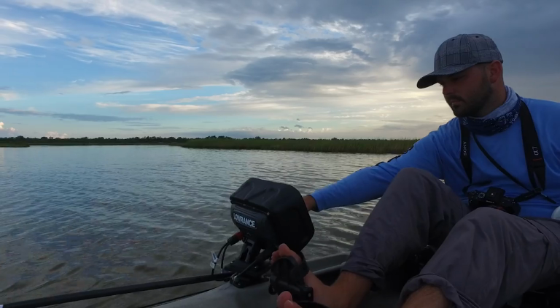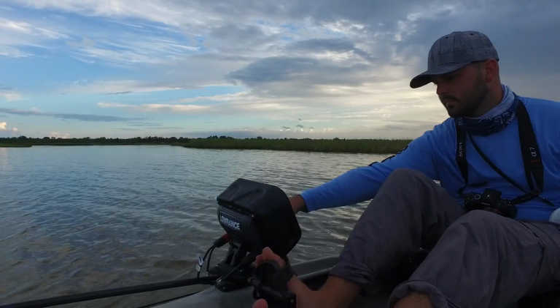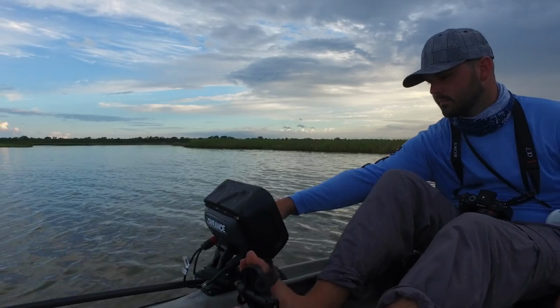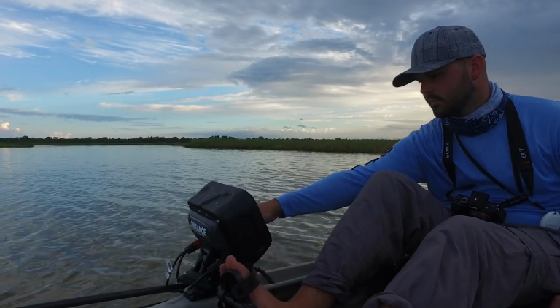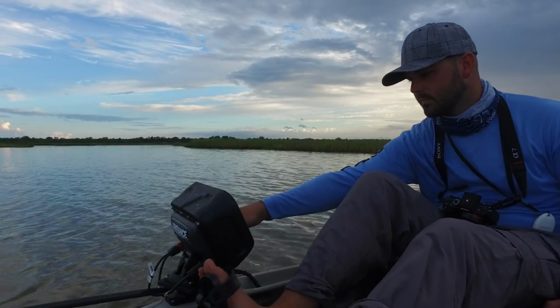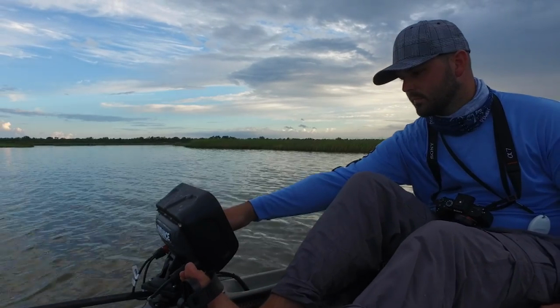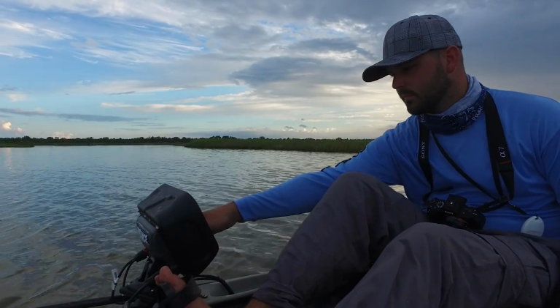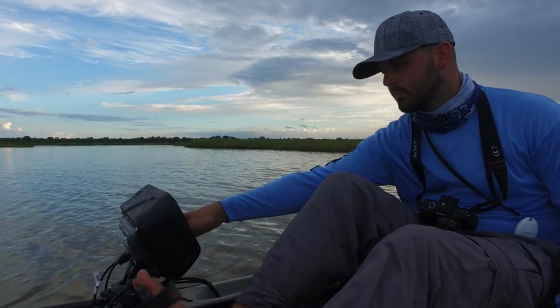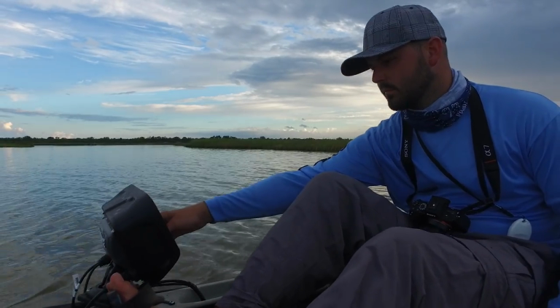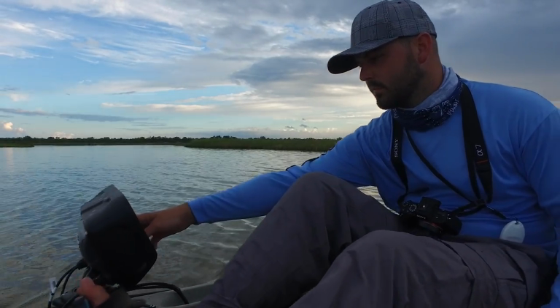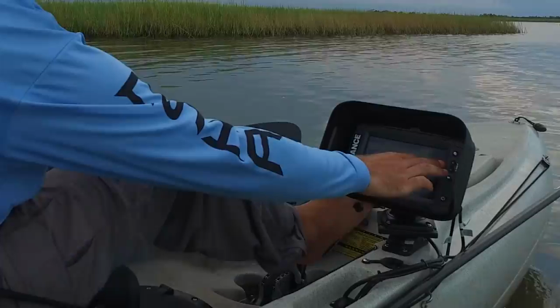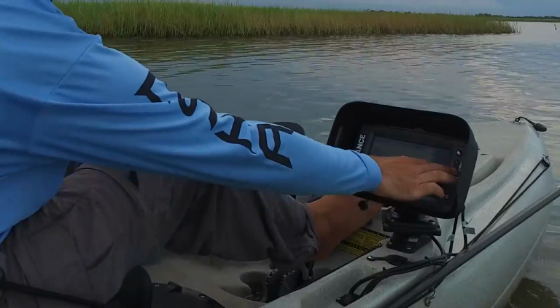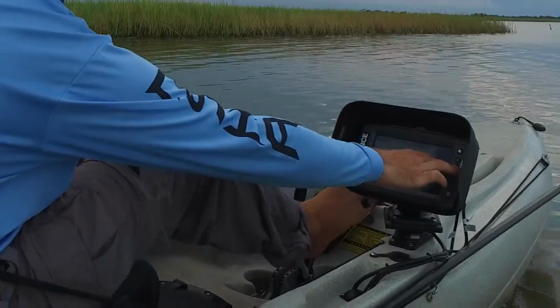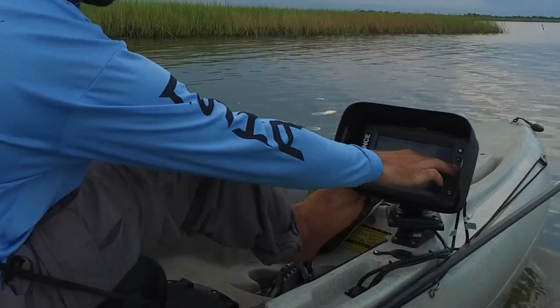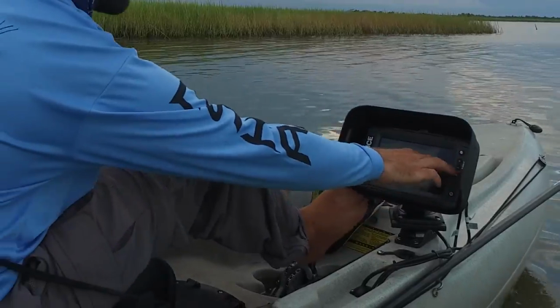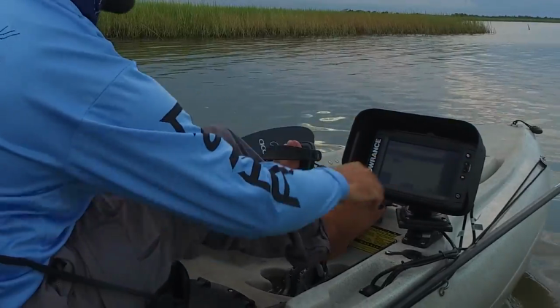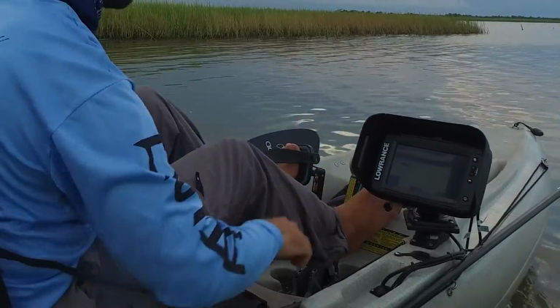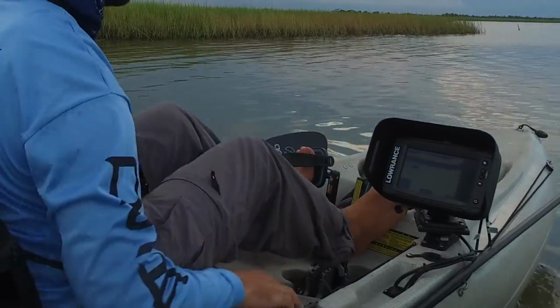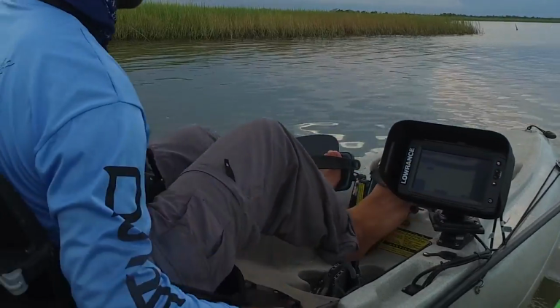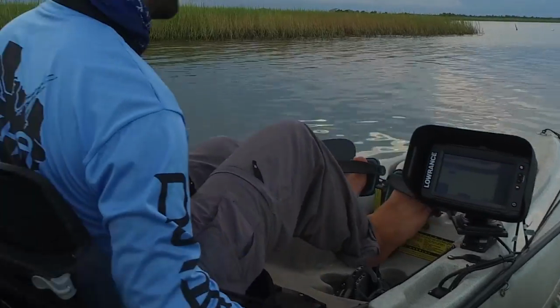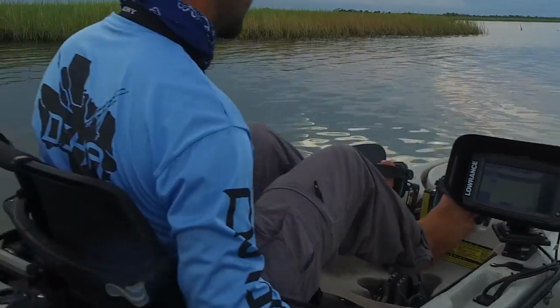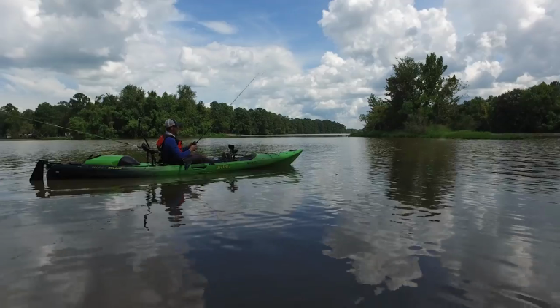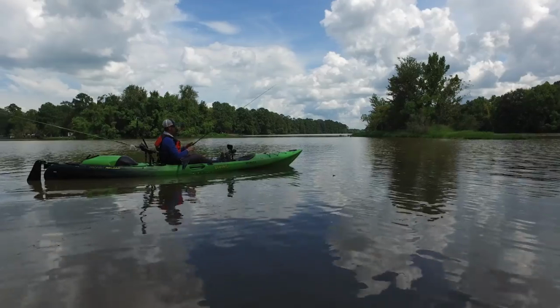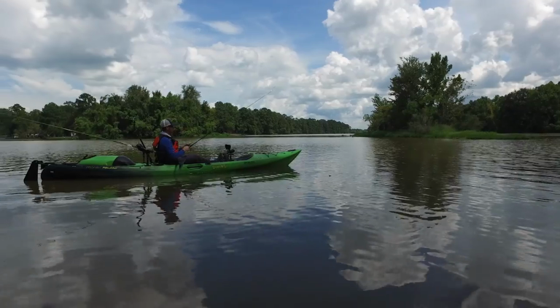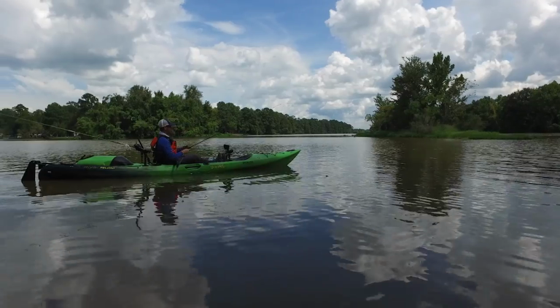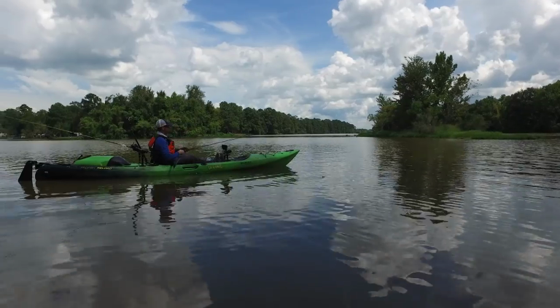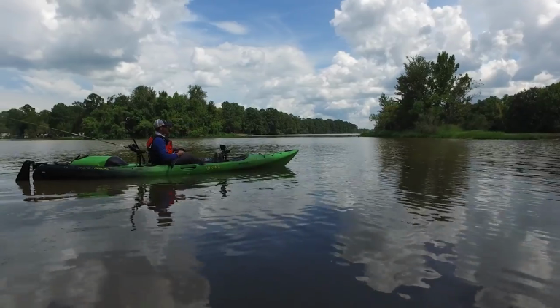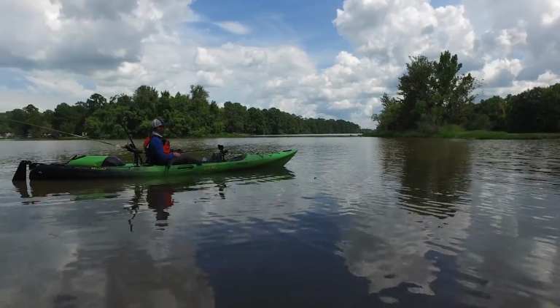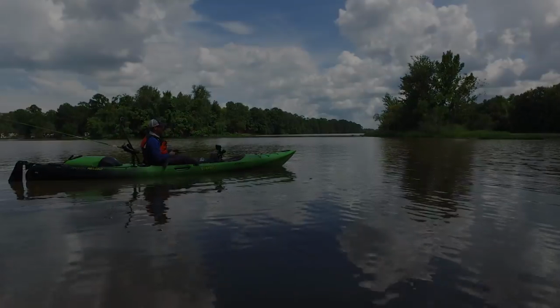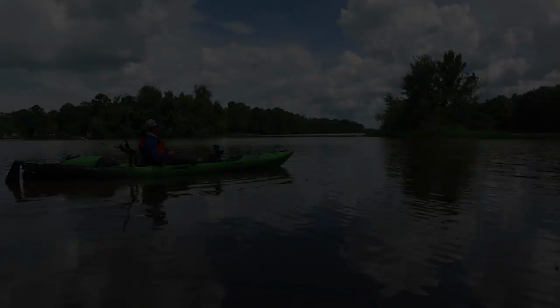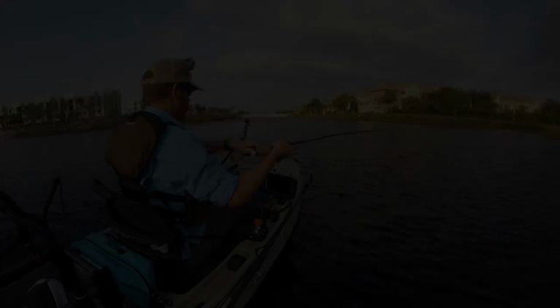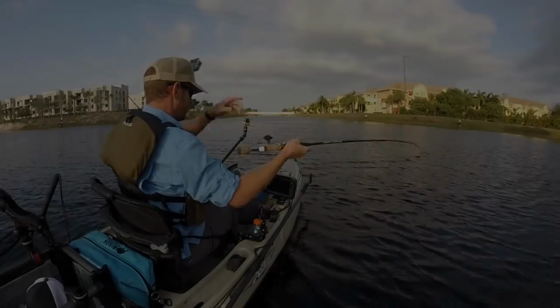For kayak anglers, this glare reduction allows you to turn down the brightness on your screen, which means extended battery life on those long days on the water.